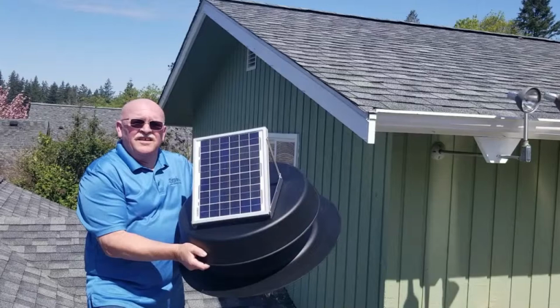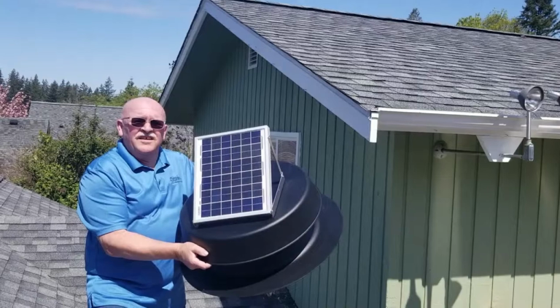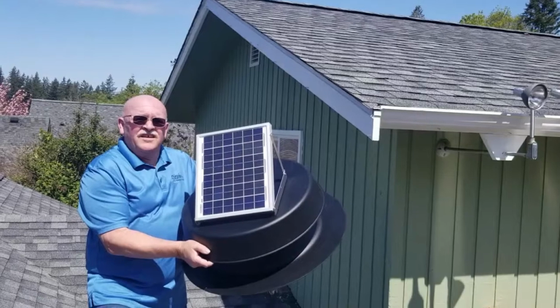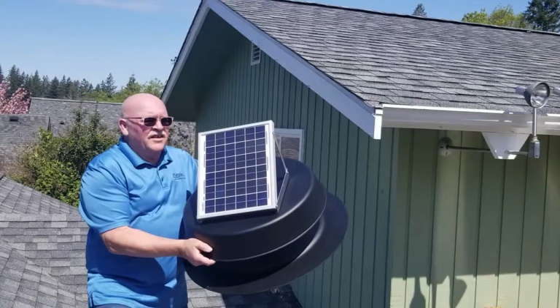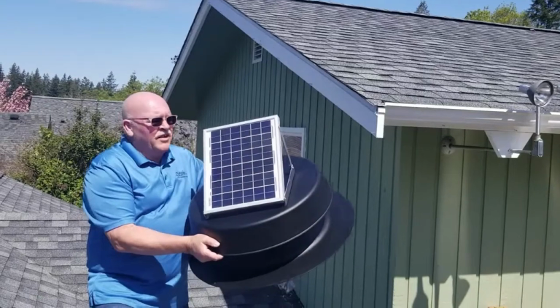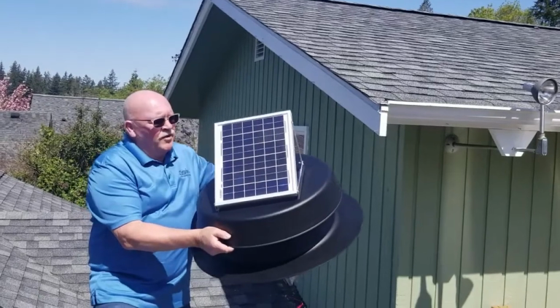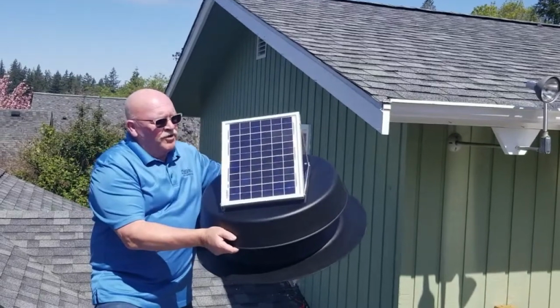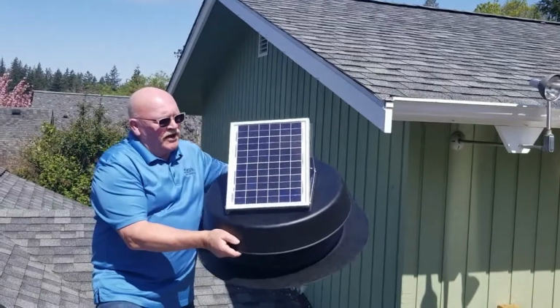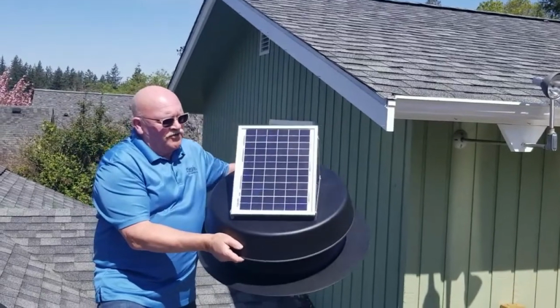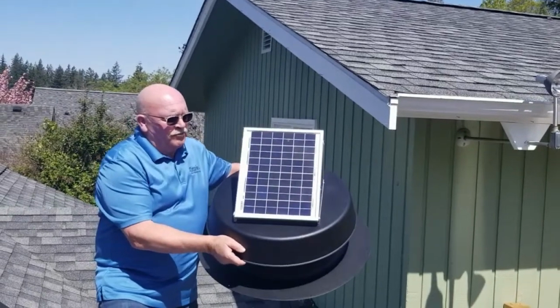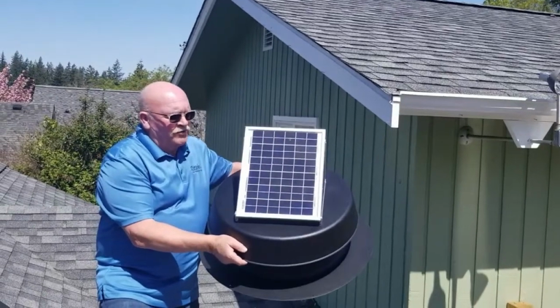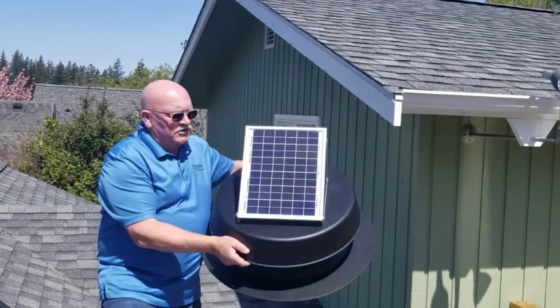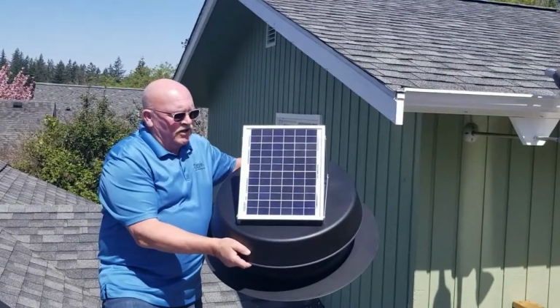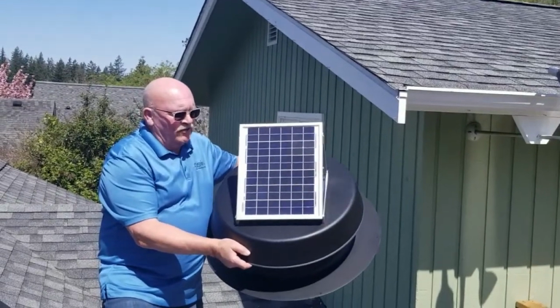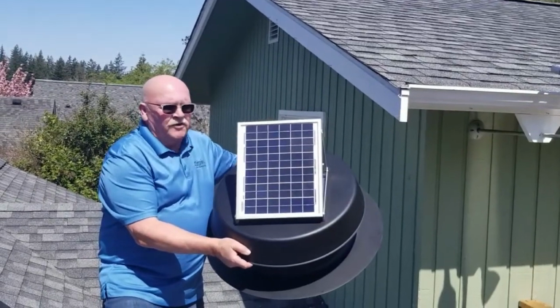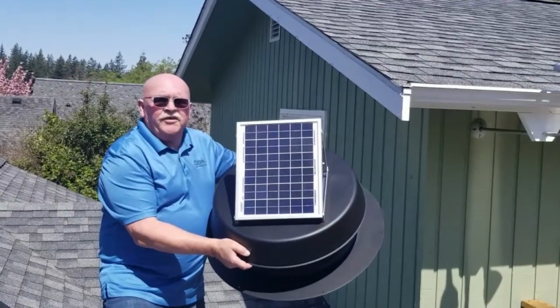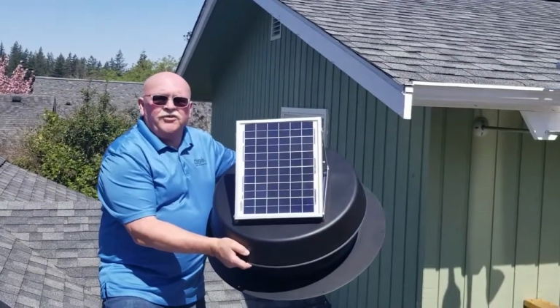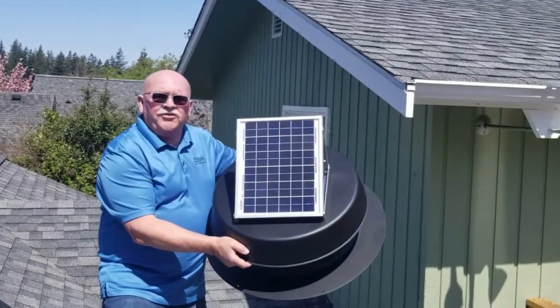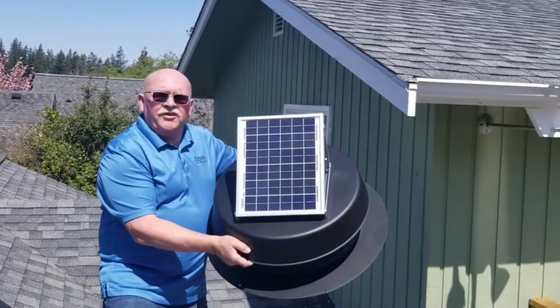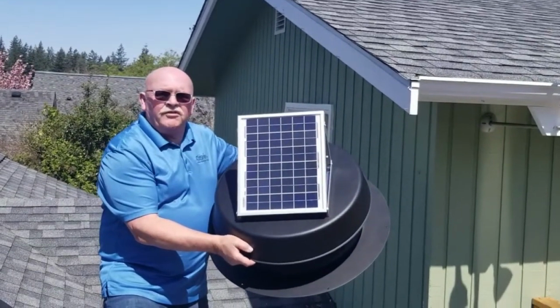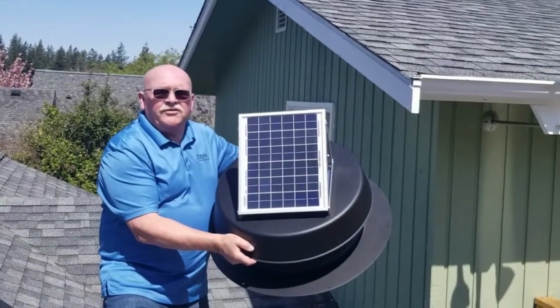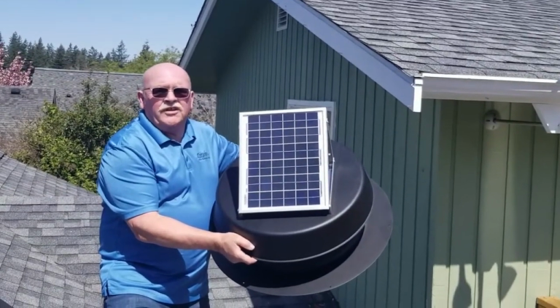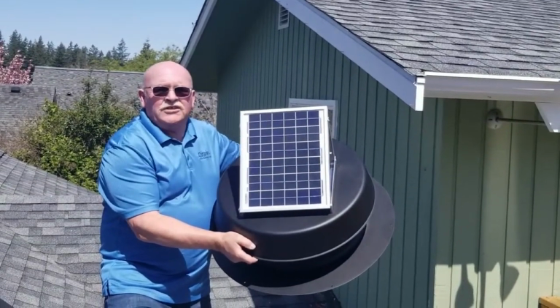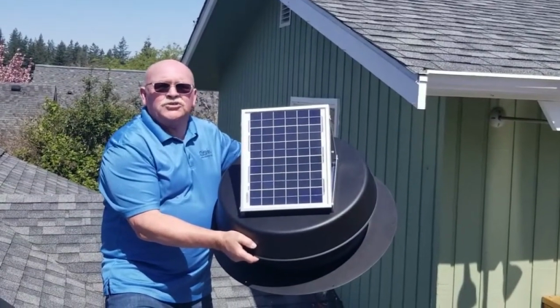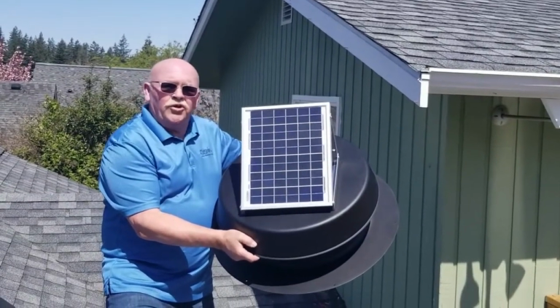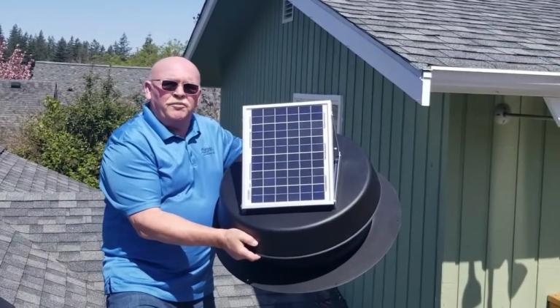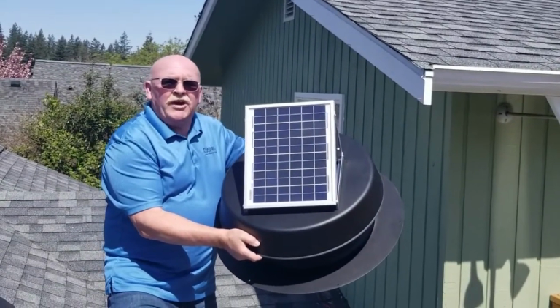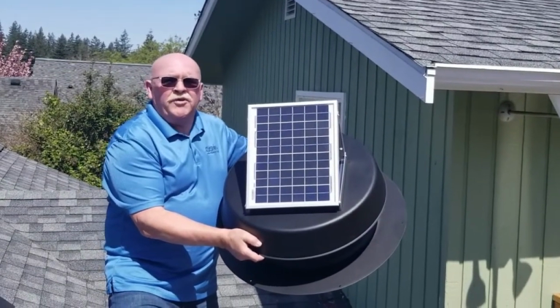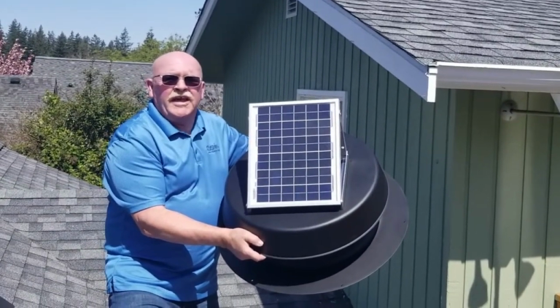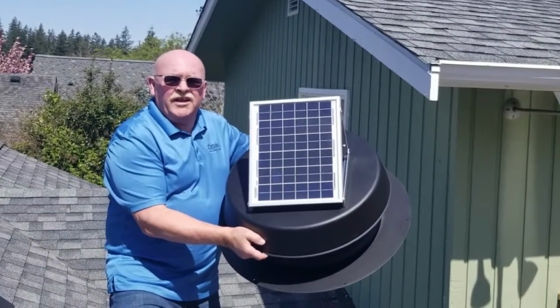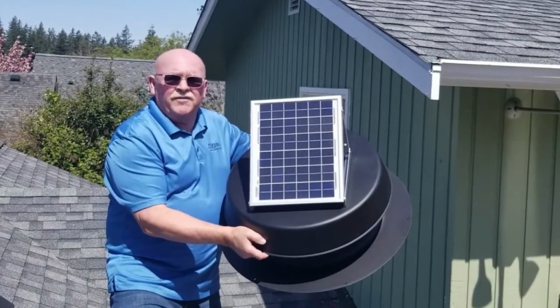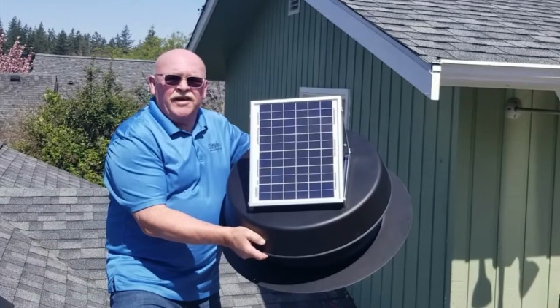I'm Brad Anderson with Crystal Light. We're introducing our Crystal Light solar-powered attic fan.